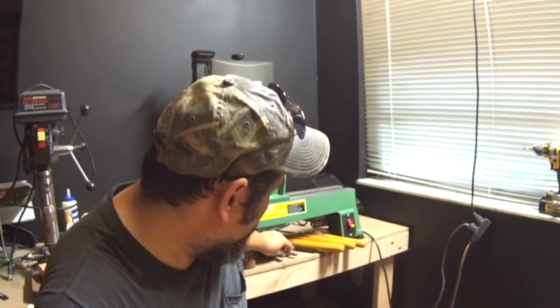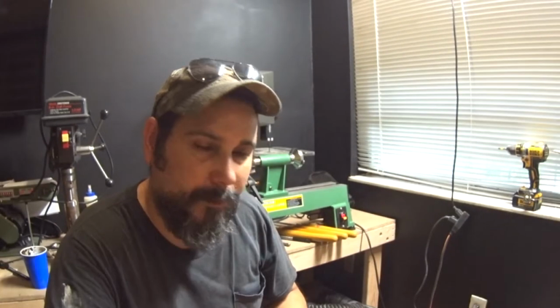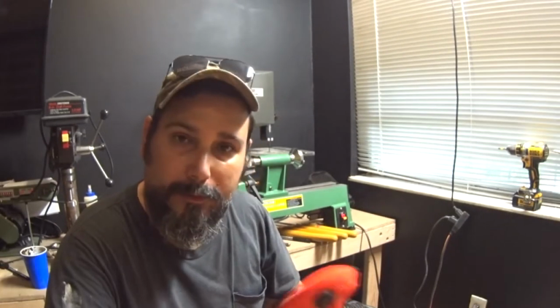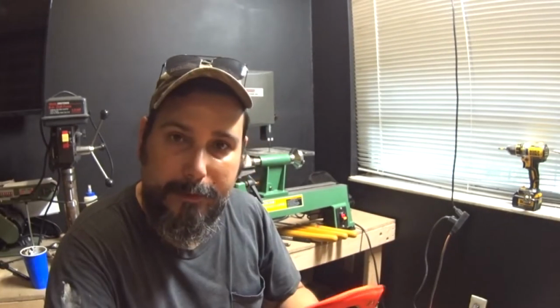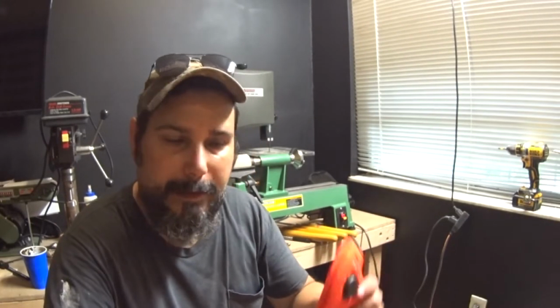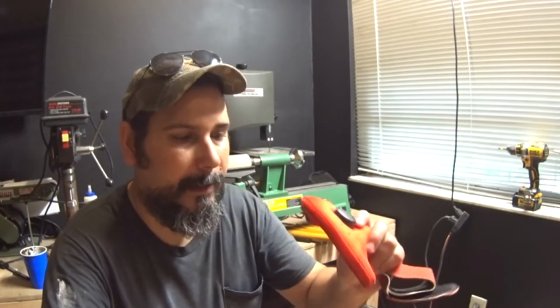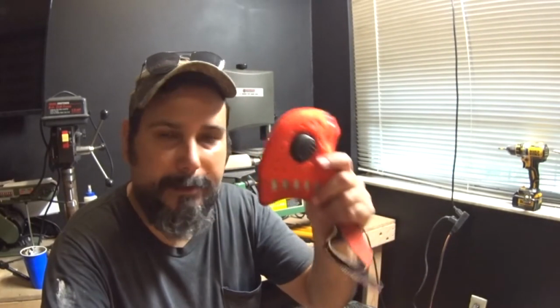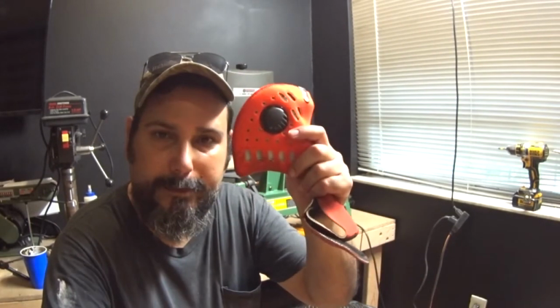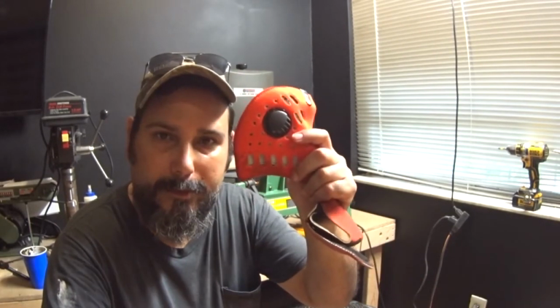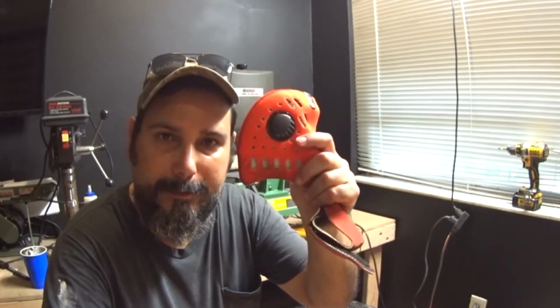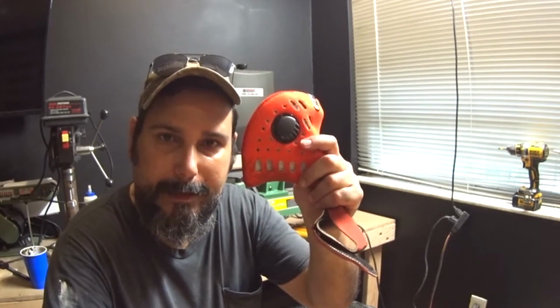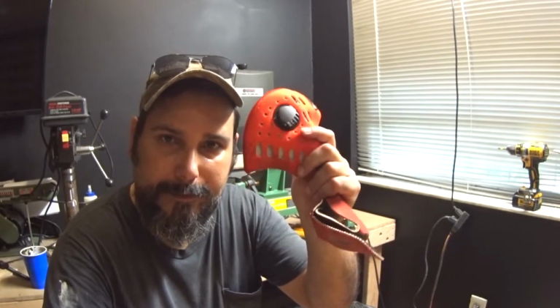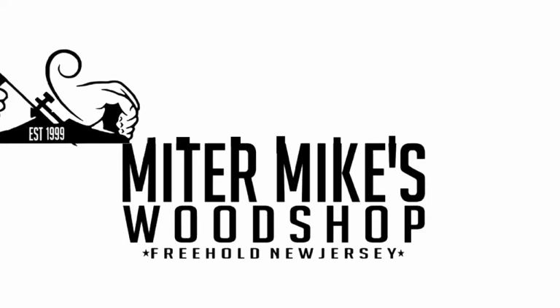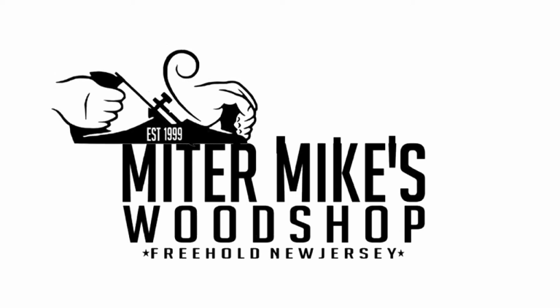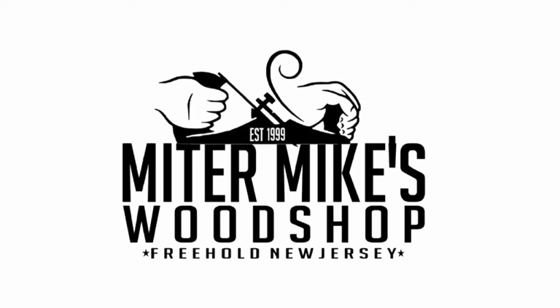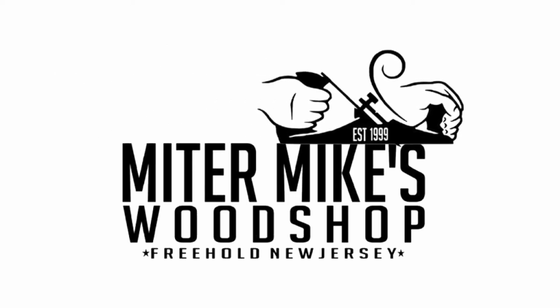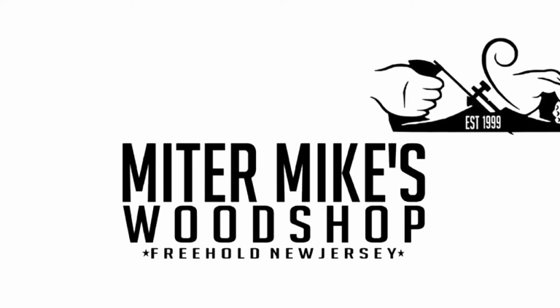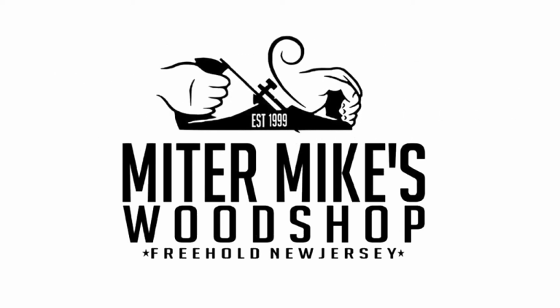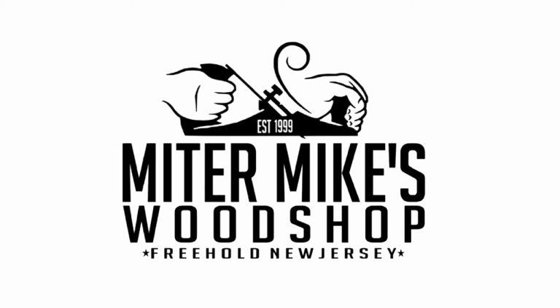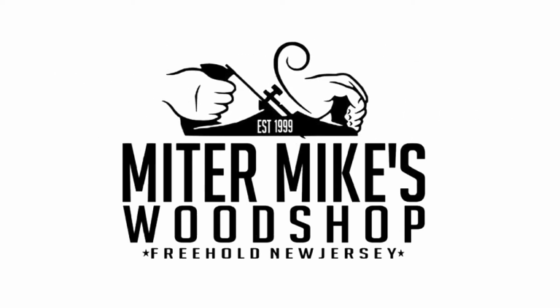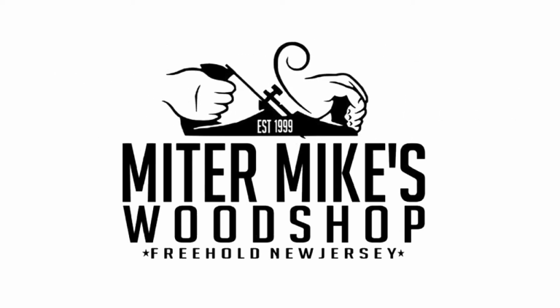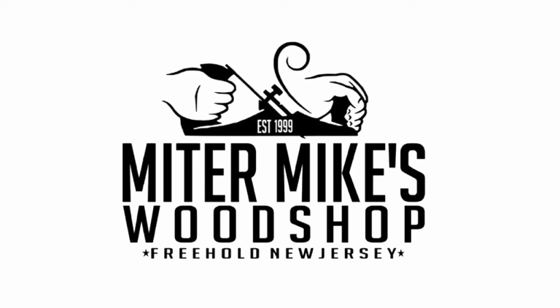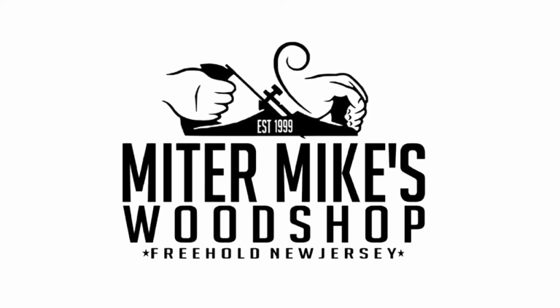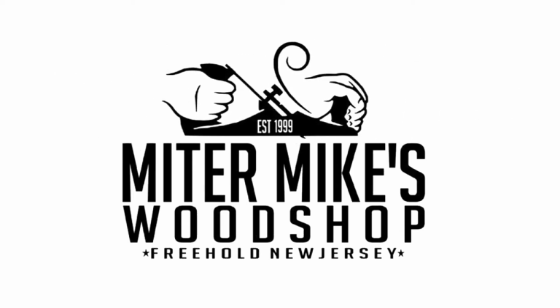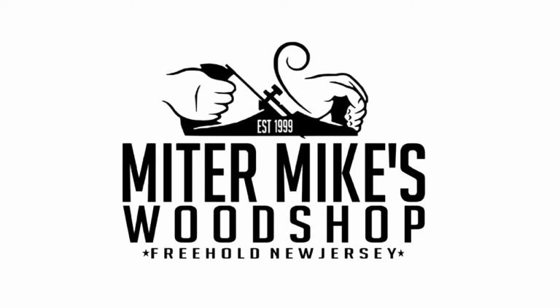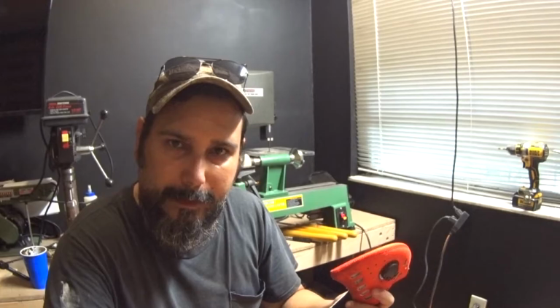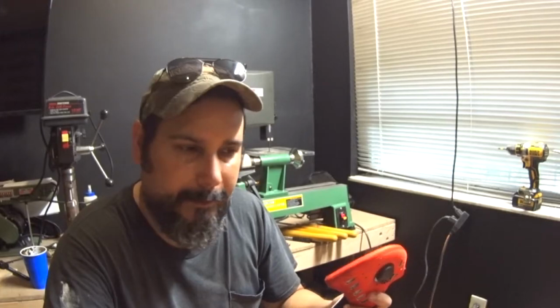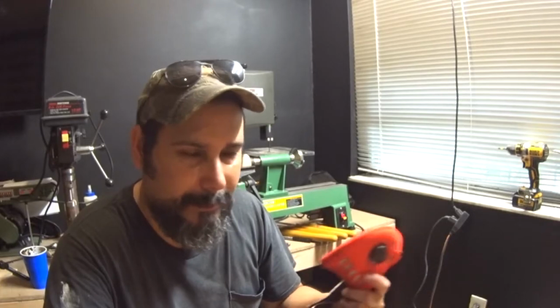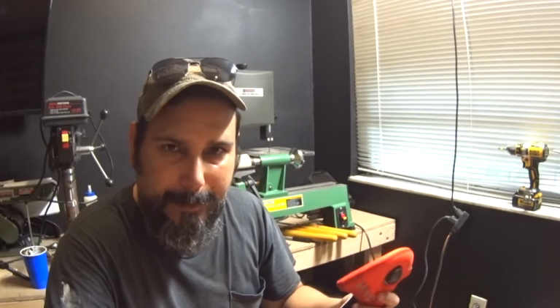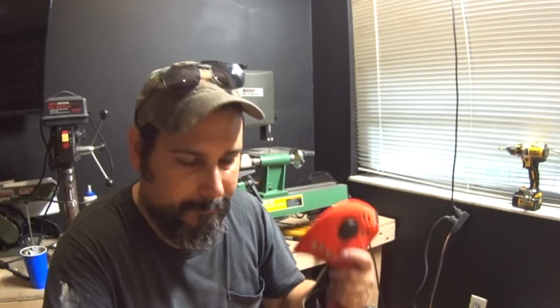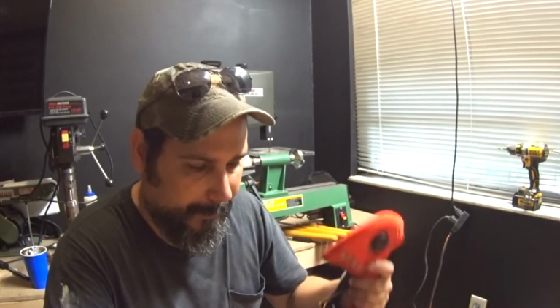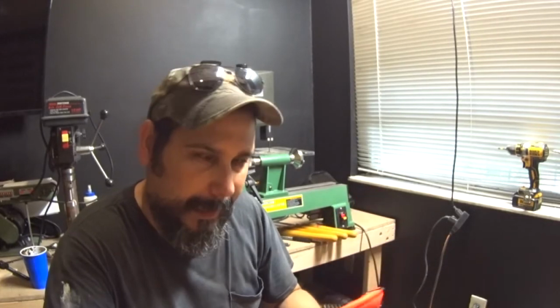Also in the mail, I got this RZ mask from Miter Mike. Thank you, Miter Mike — I'm going to leave a link. Check him out, great guy.